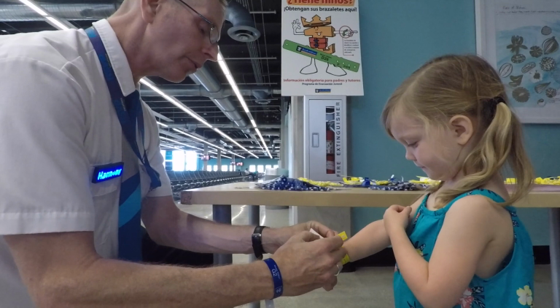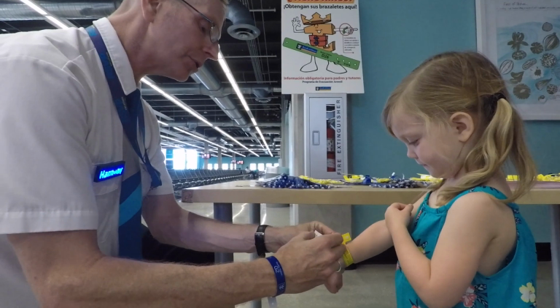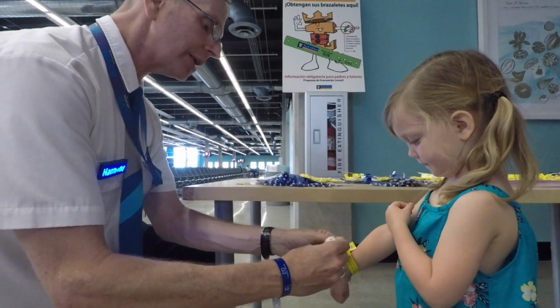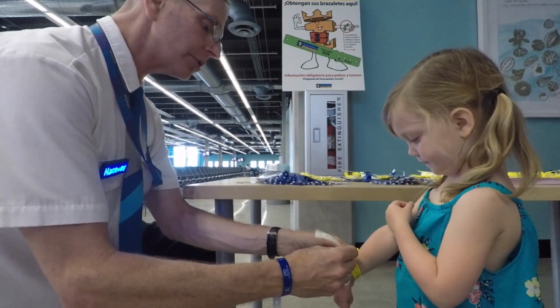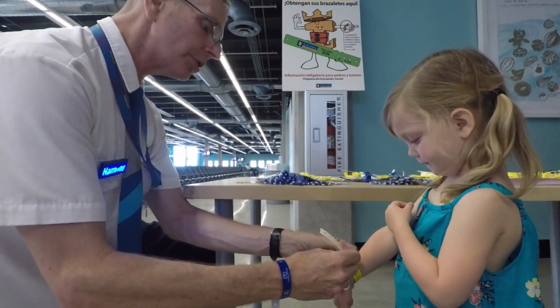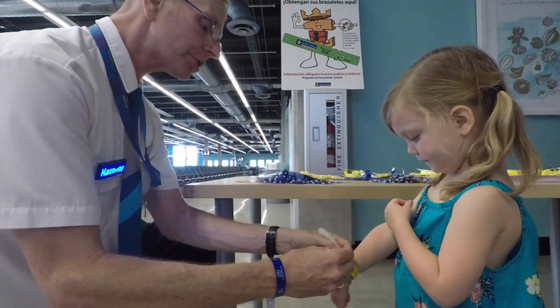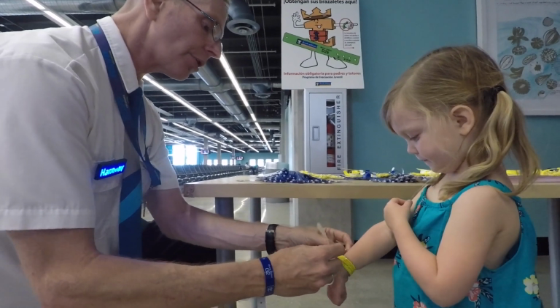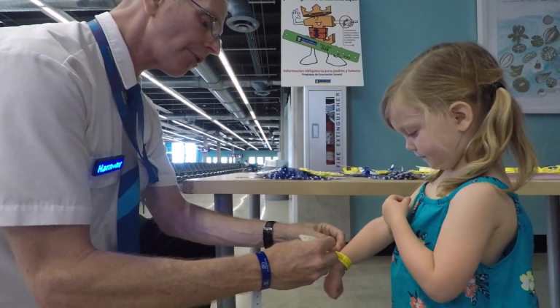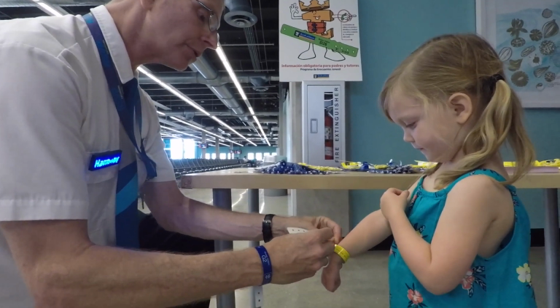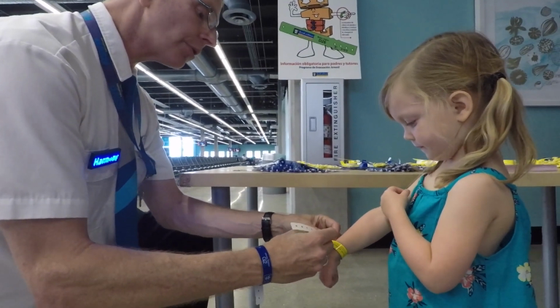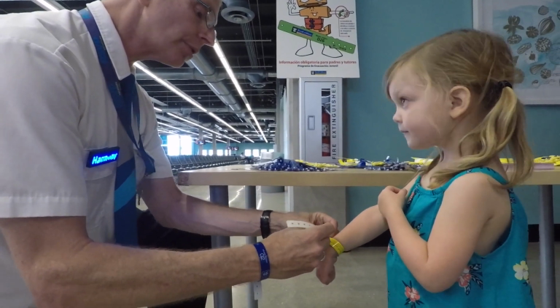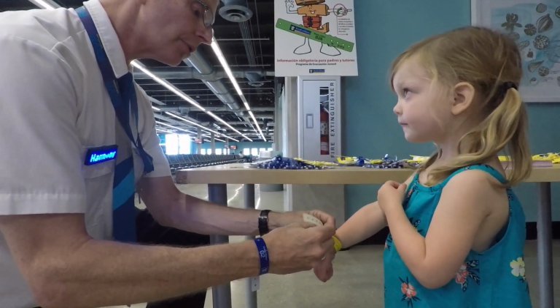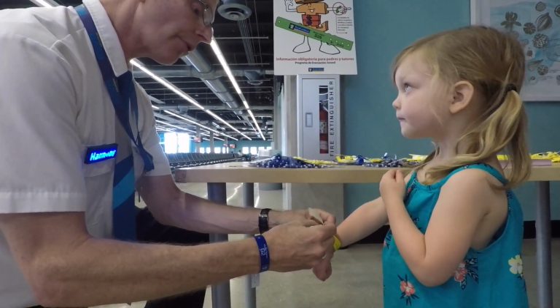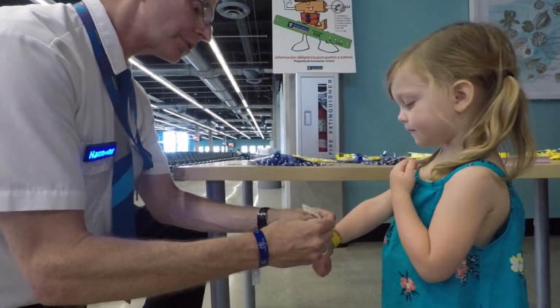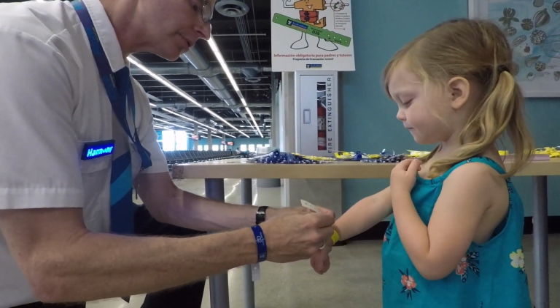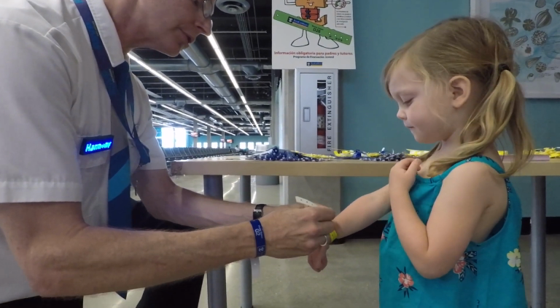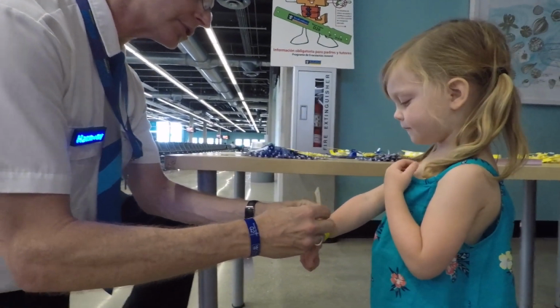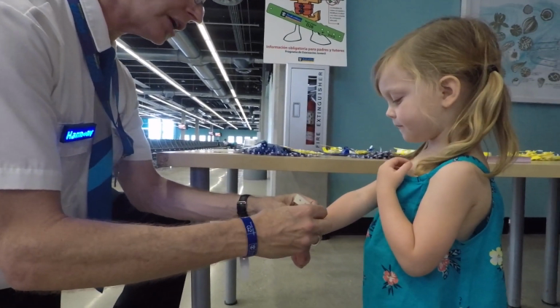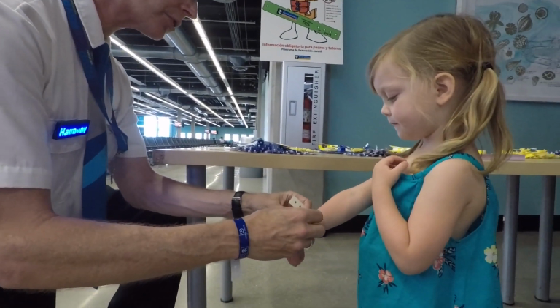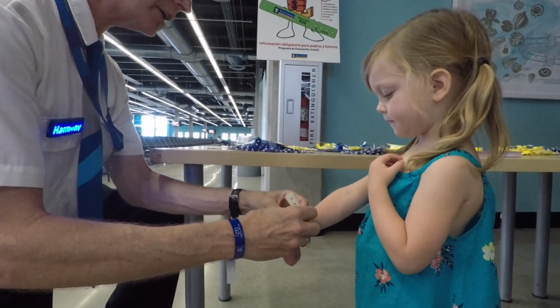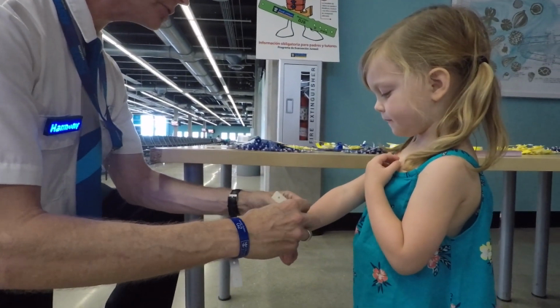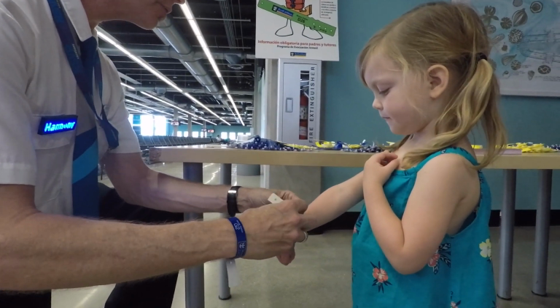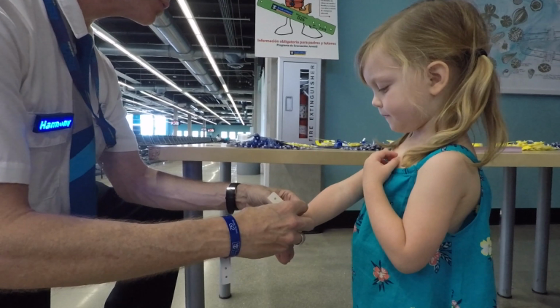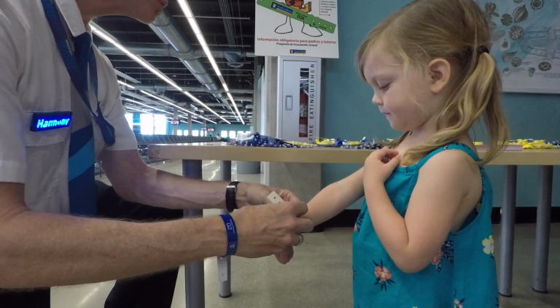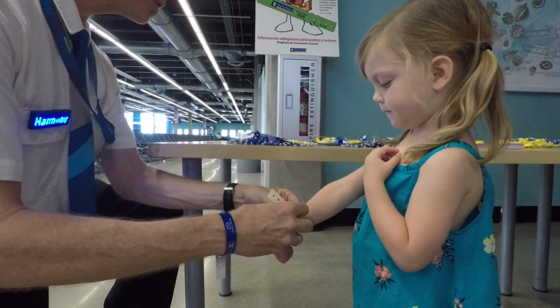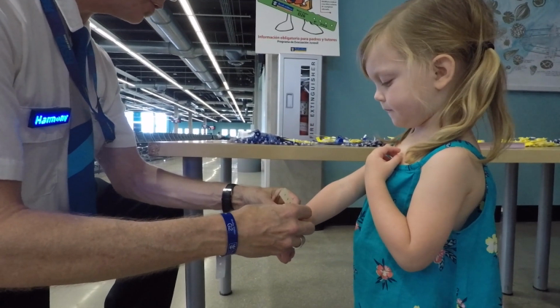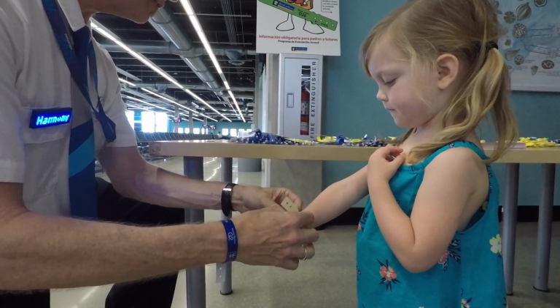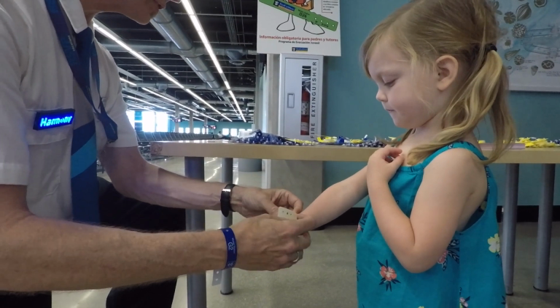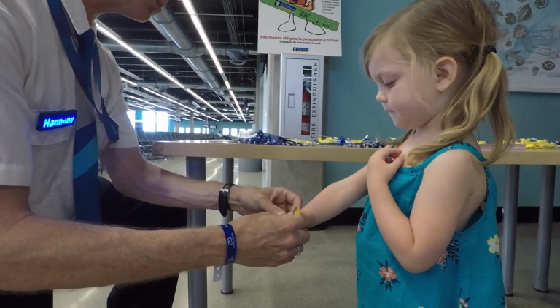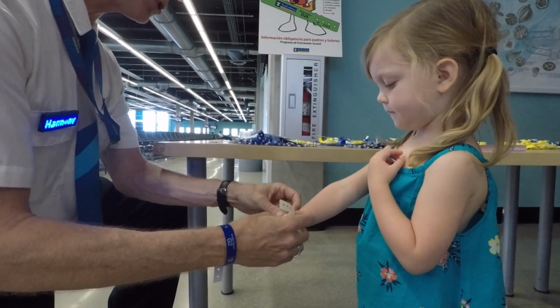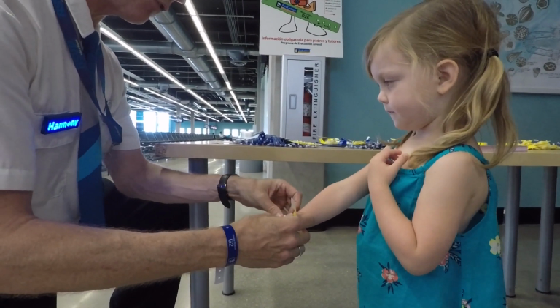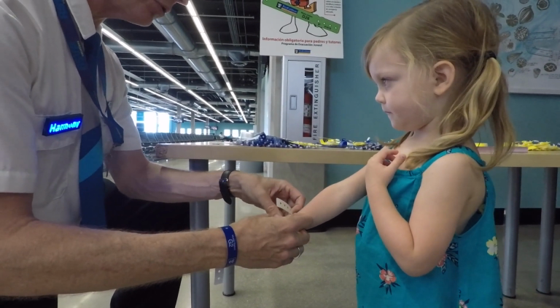The bracelet — not too tight, not too loose. Does that feel good? It's just a nice little decoration for the kids while on the cruise.